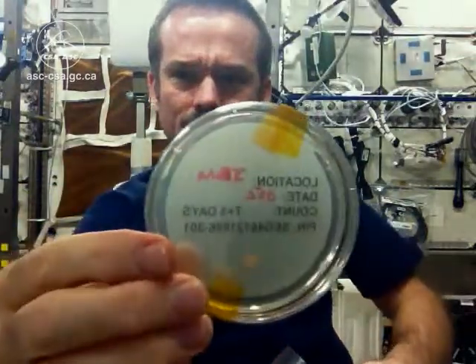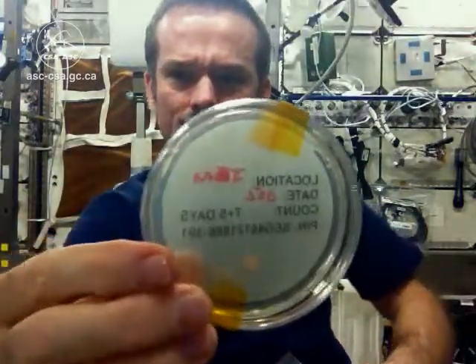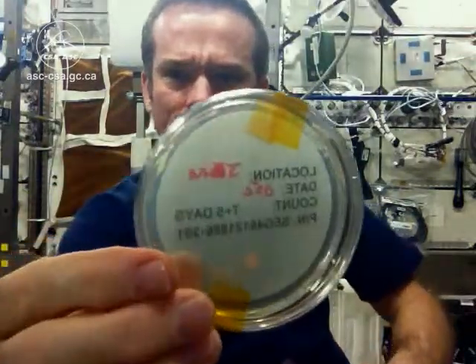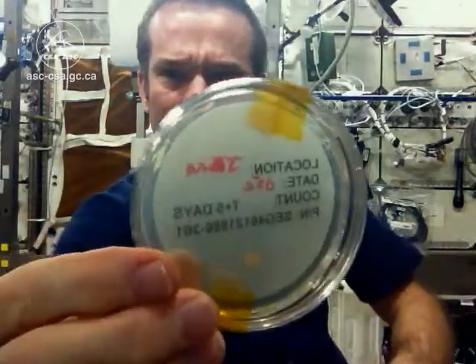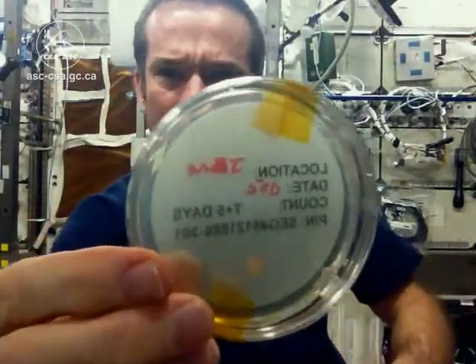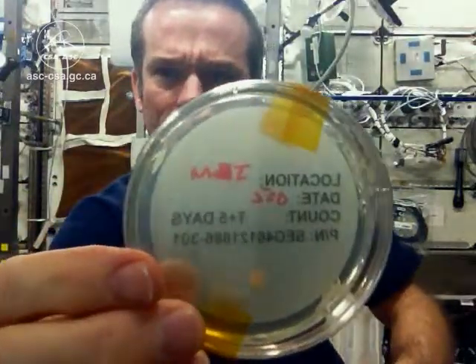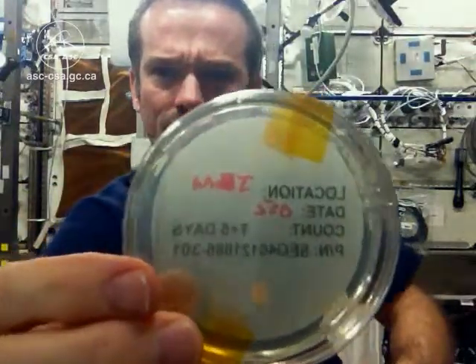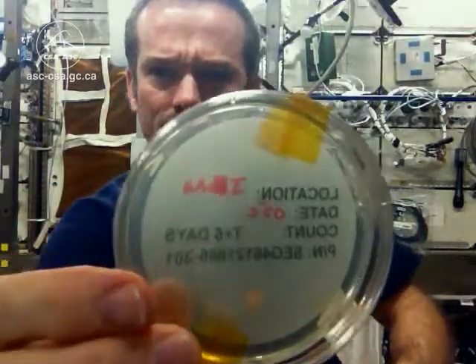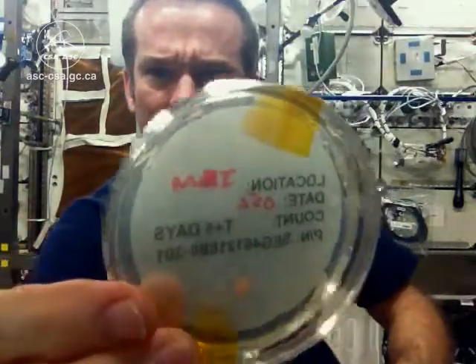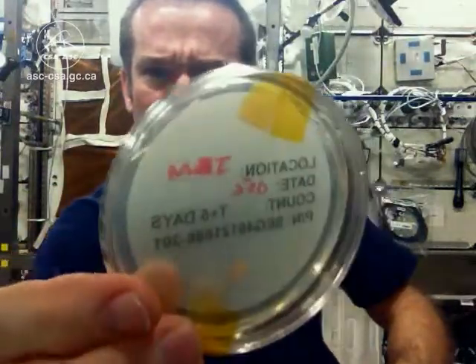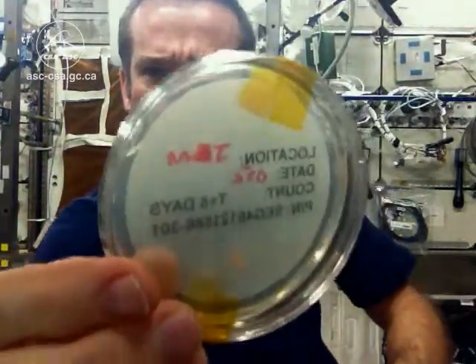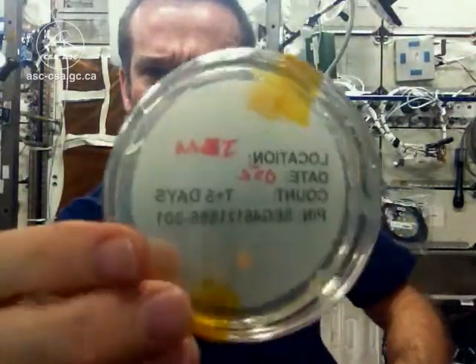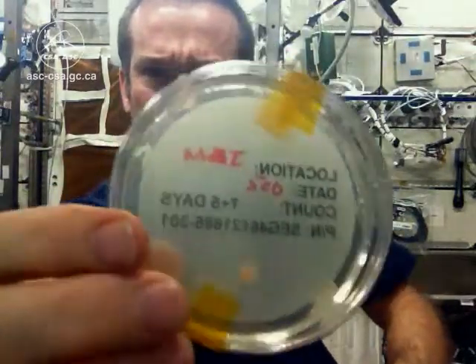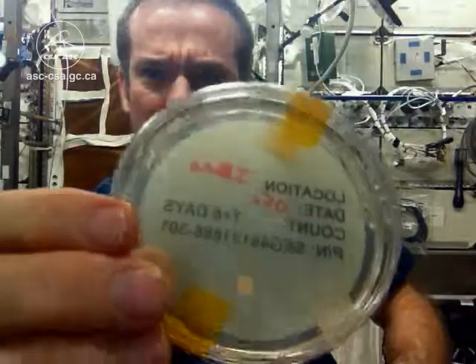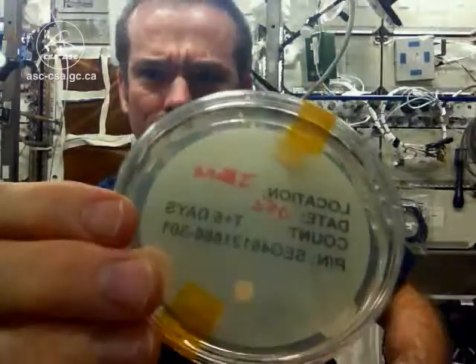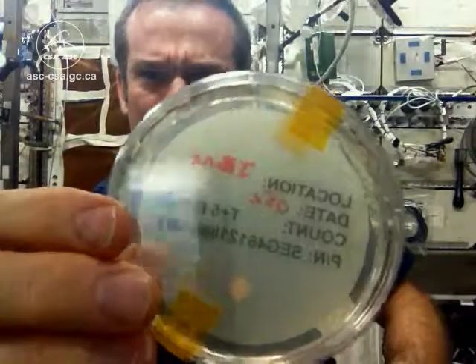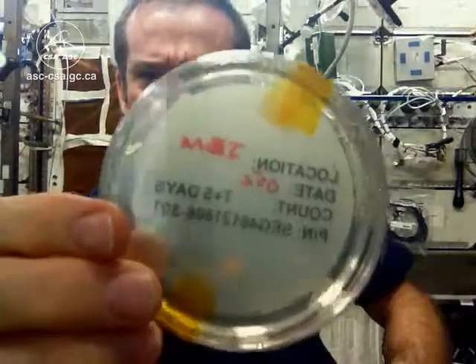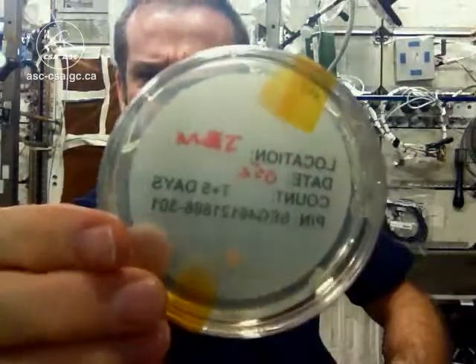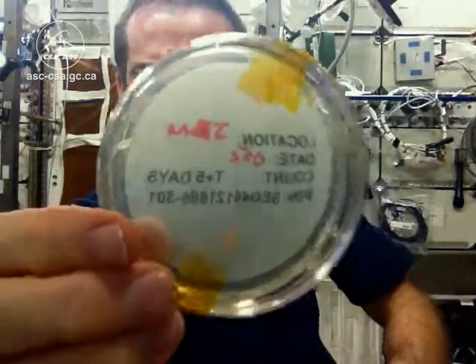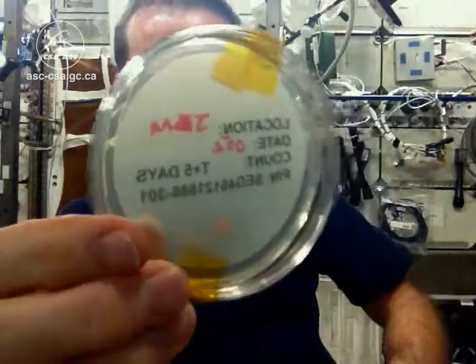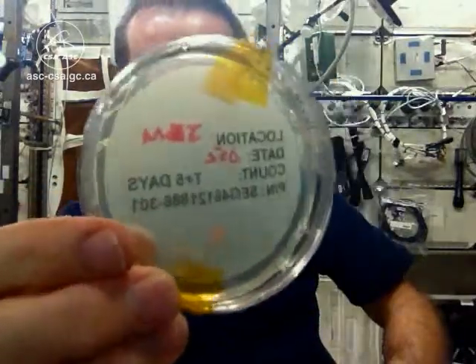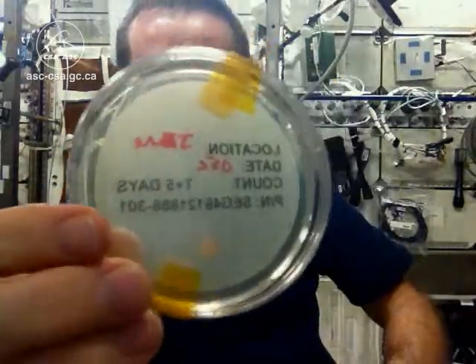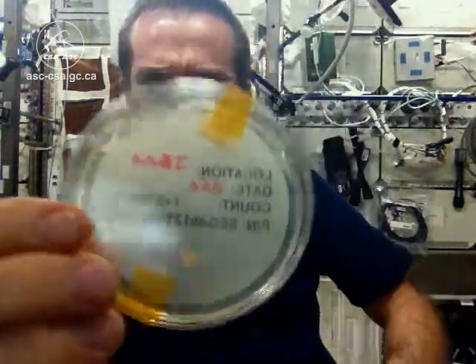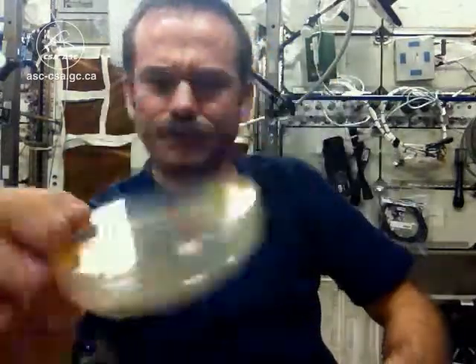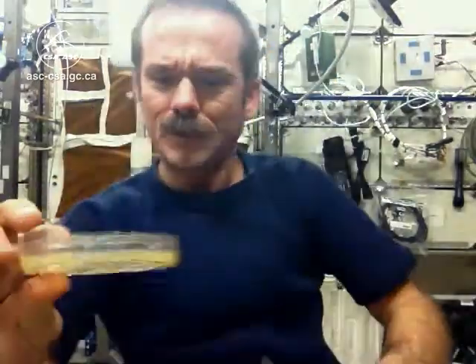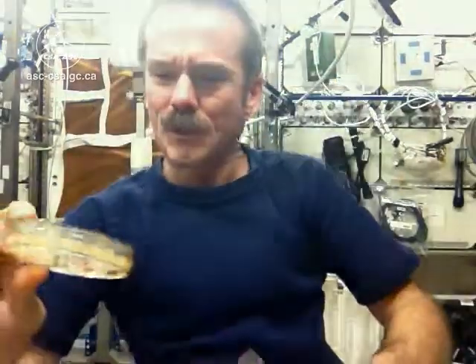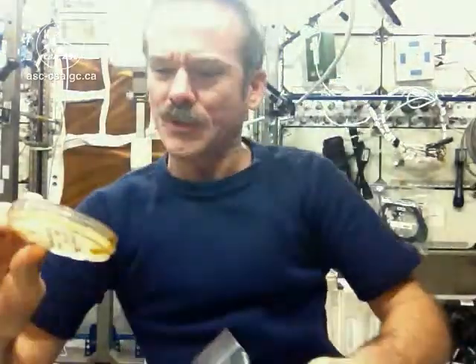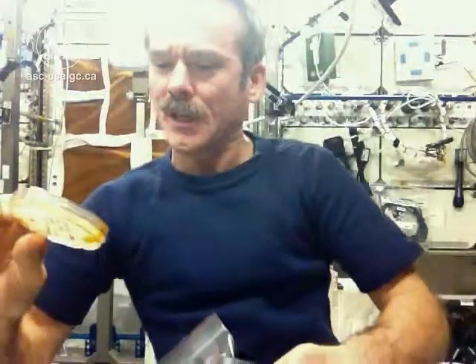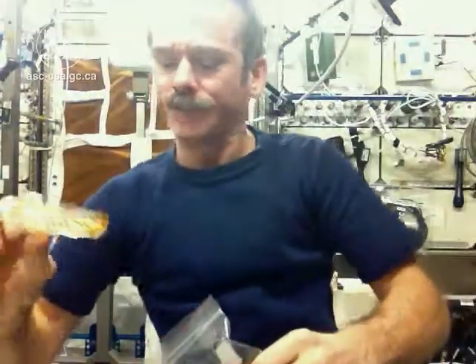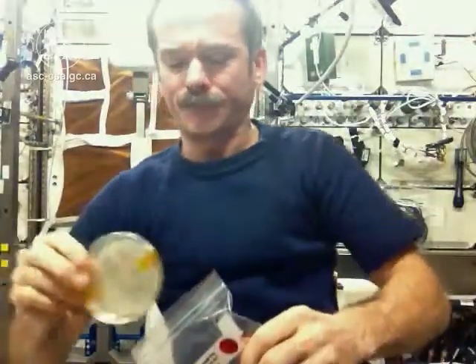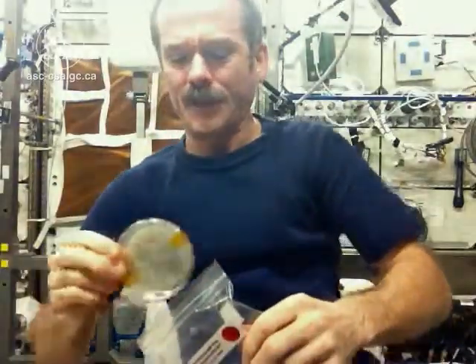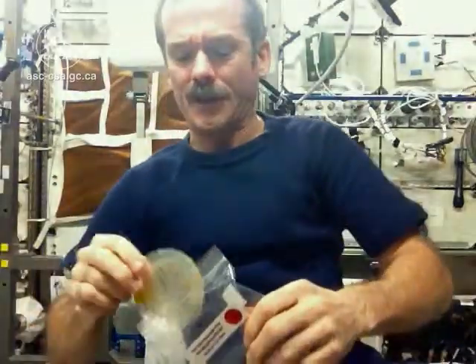Just as you'd expect, the air in the space station isn't full of floating bugs. Looks pristine. Very nice.